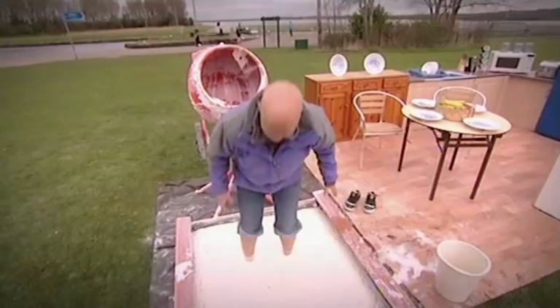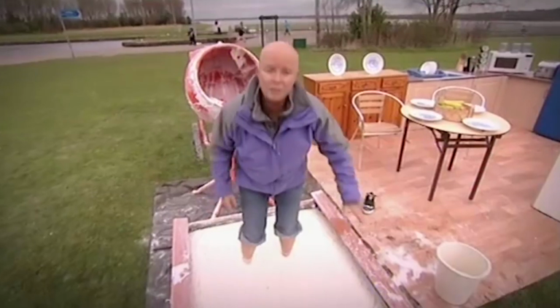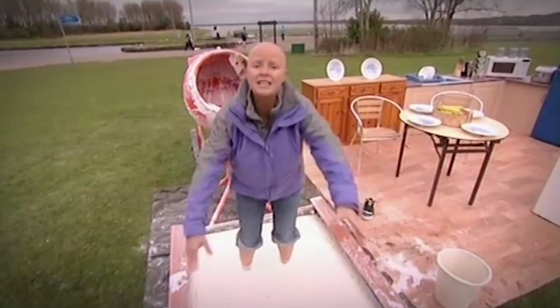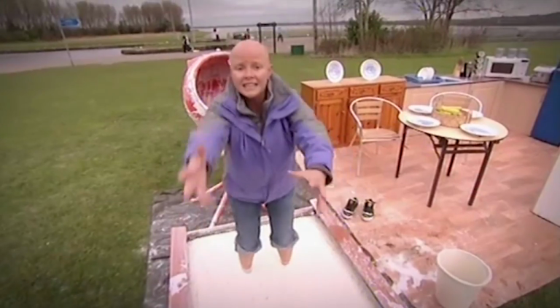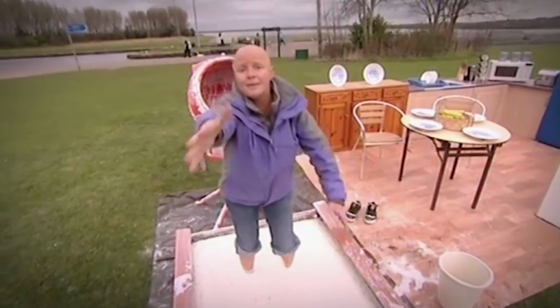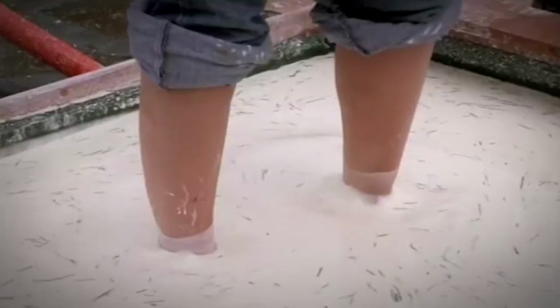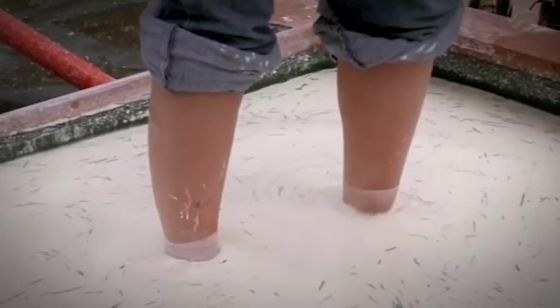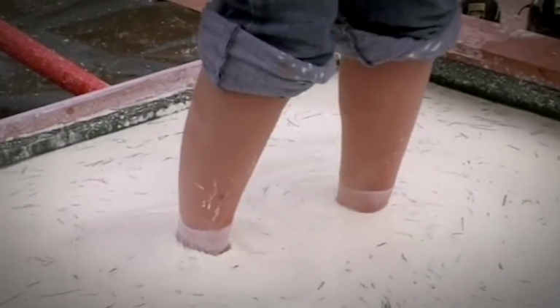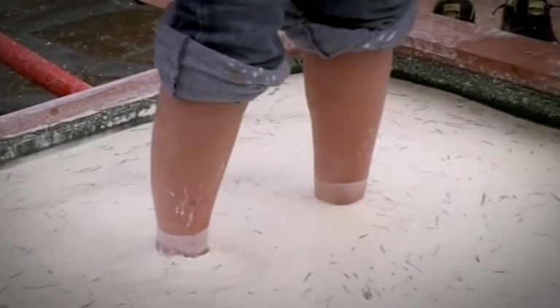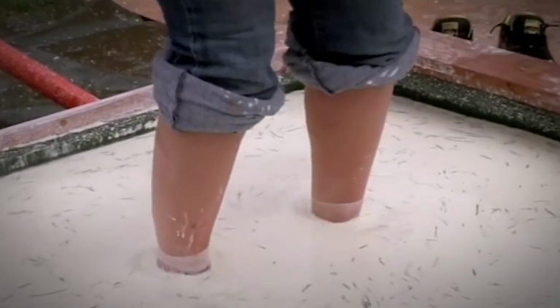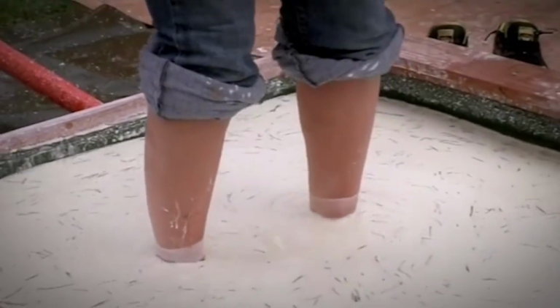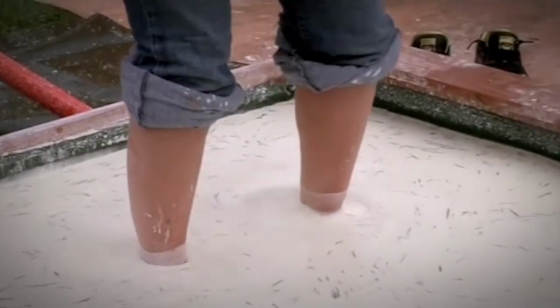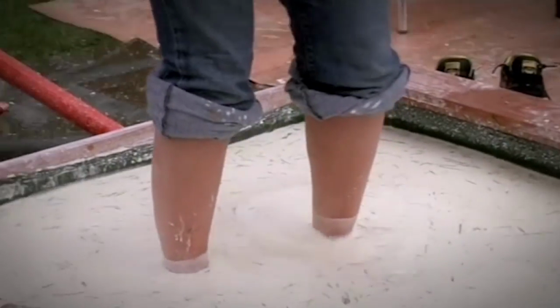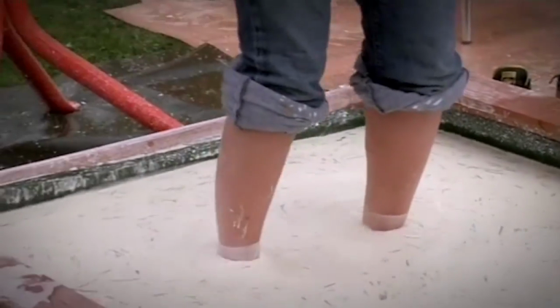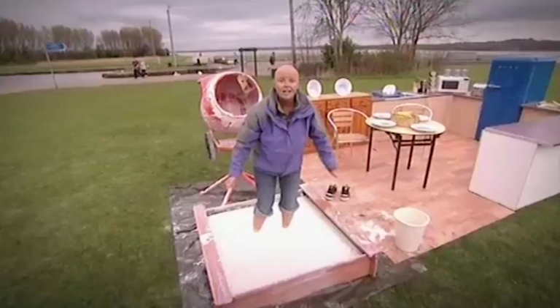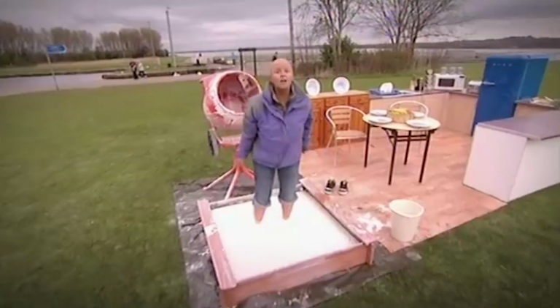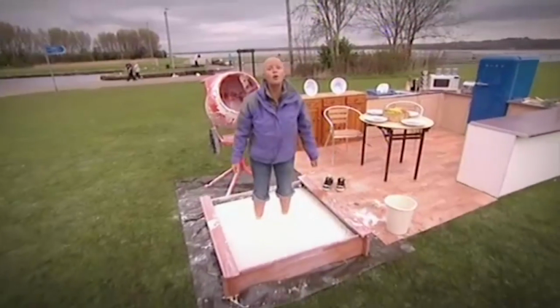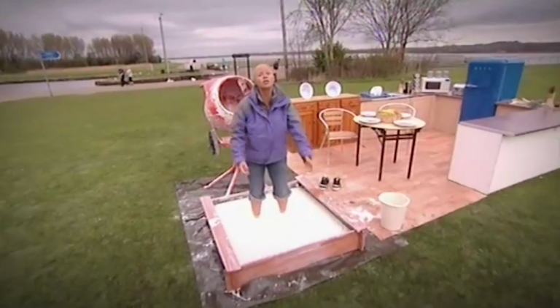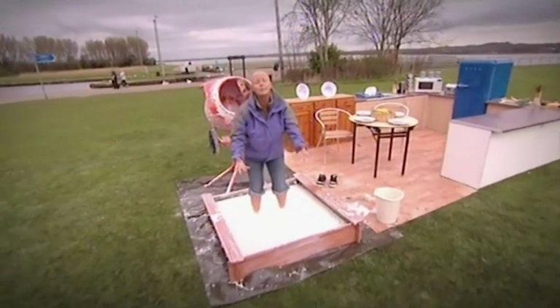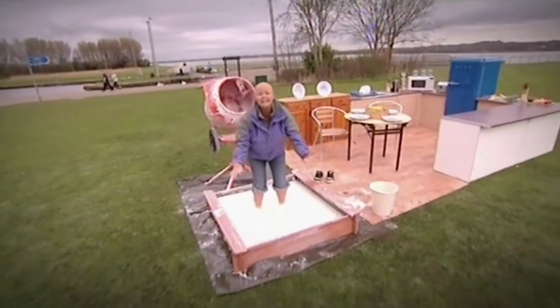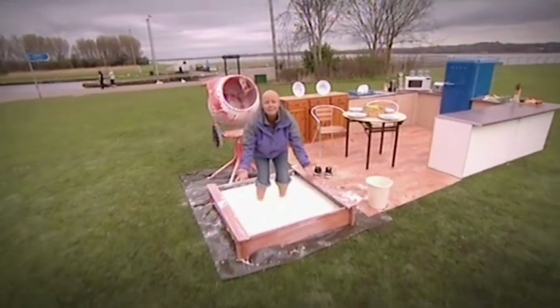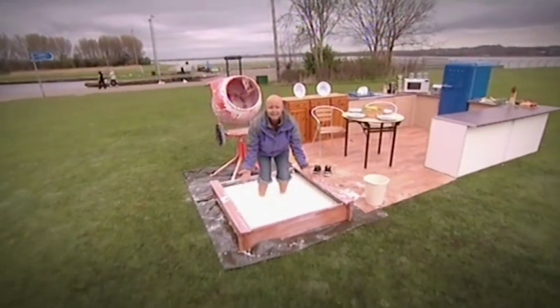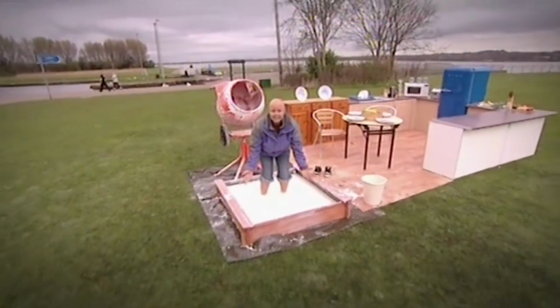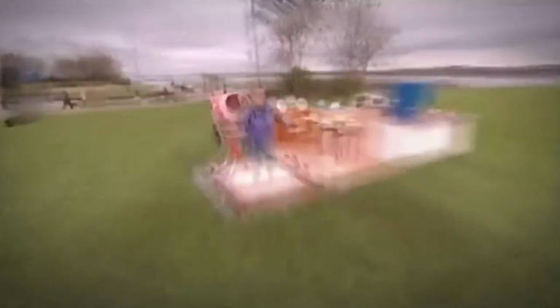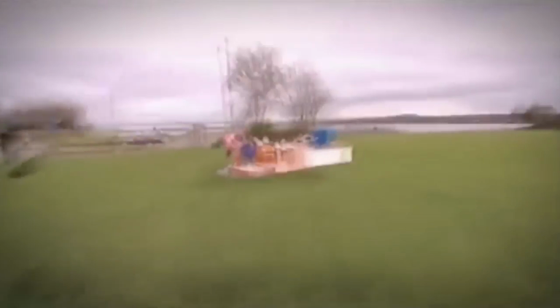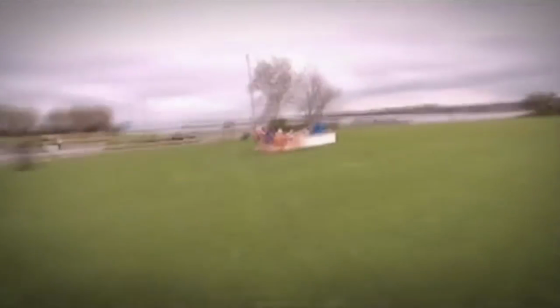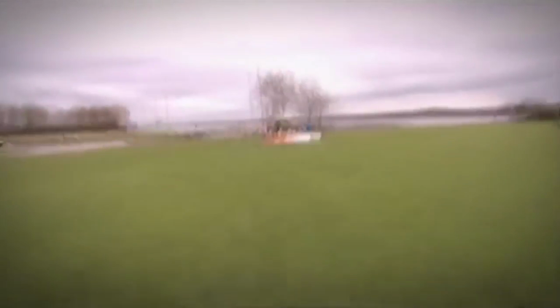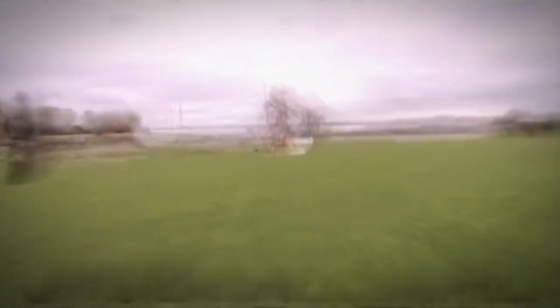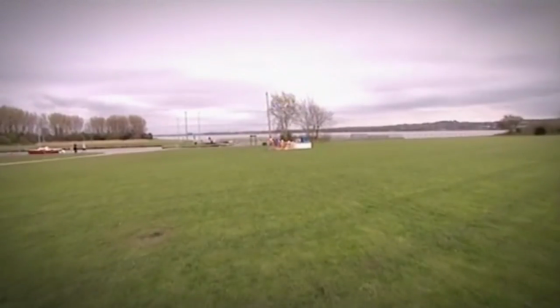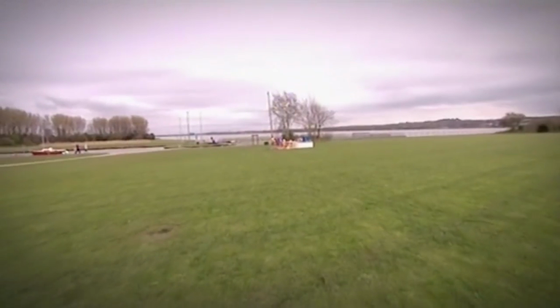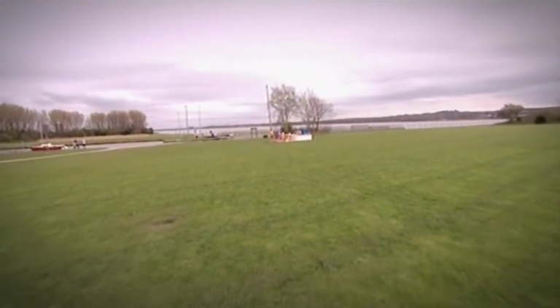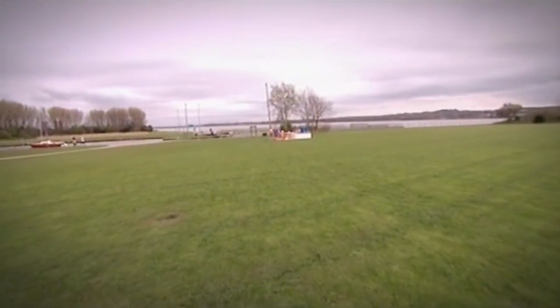But as soon as you stop applying pressure, the water molecules slip back between the cornflour granules, which lubricates them, and so the mixture begins to behave like a liquid again. And I sink! Oh please, give me a hand! Please! Come on! Give me a hand! Come on, please!